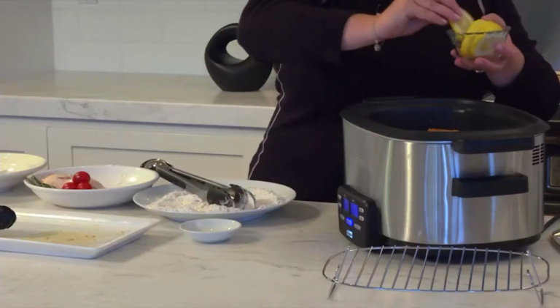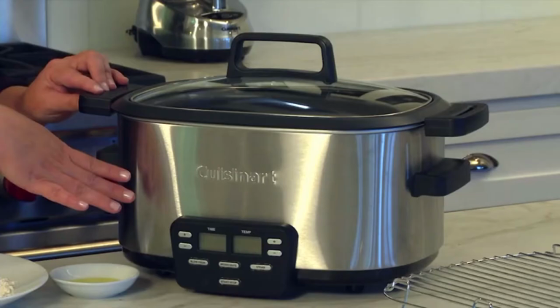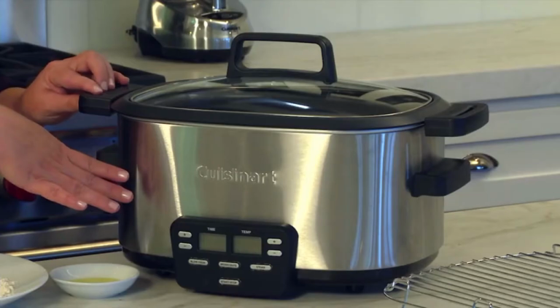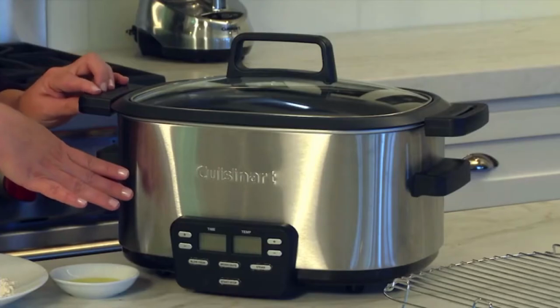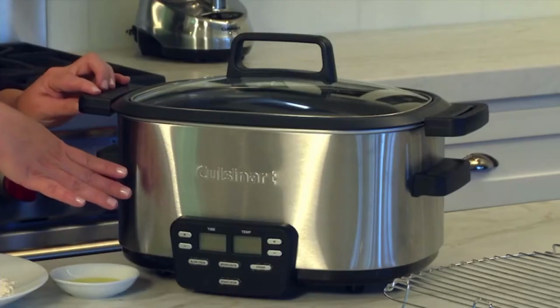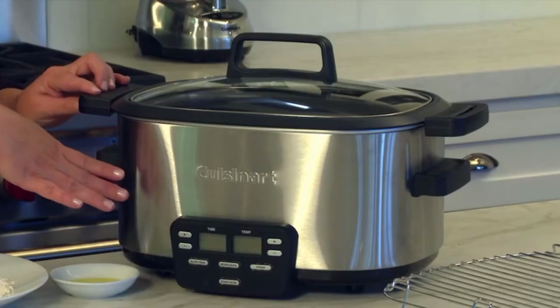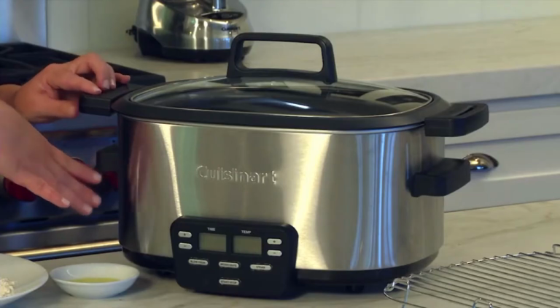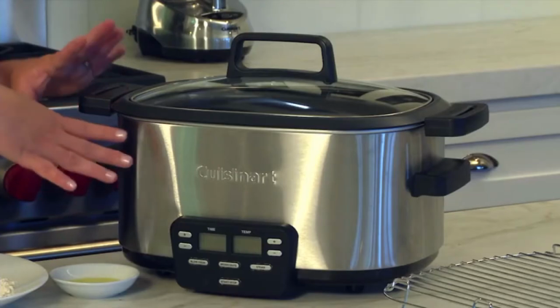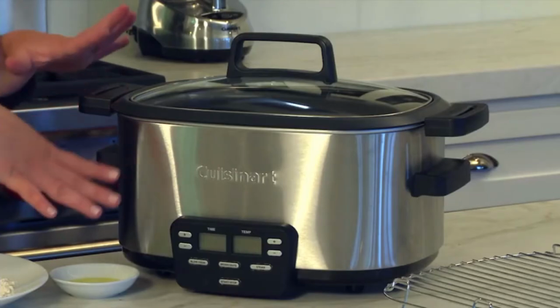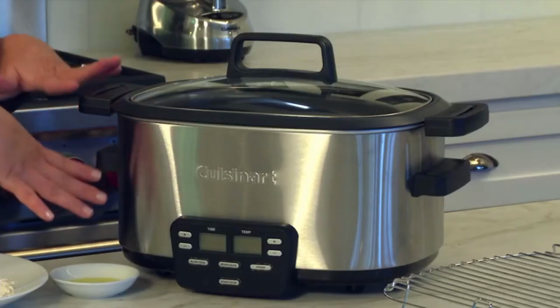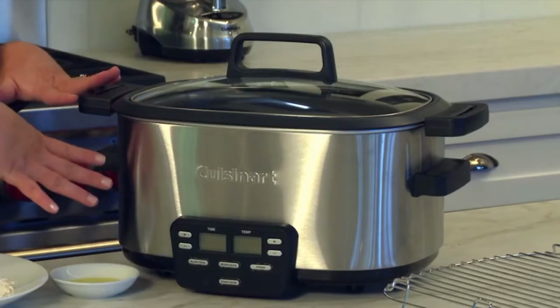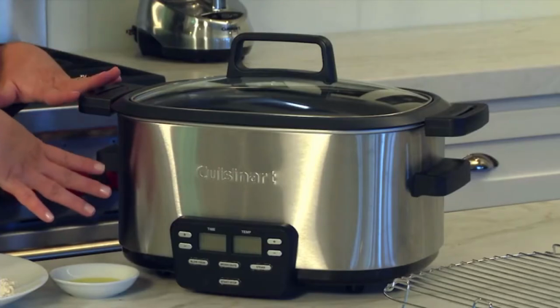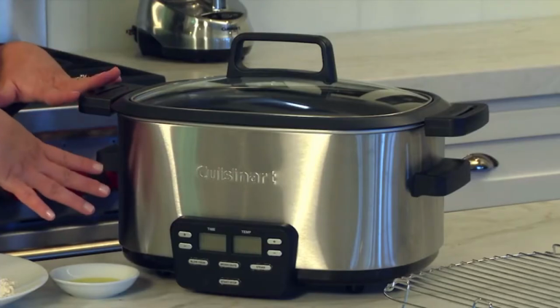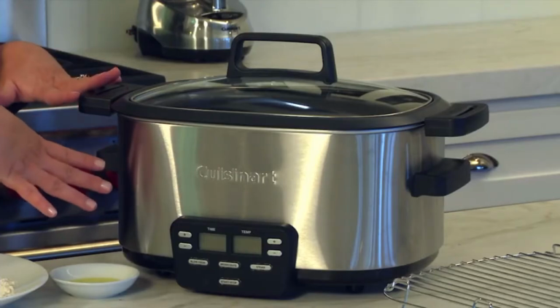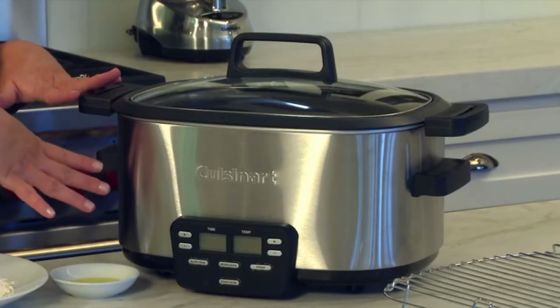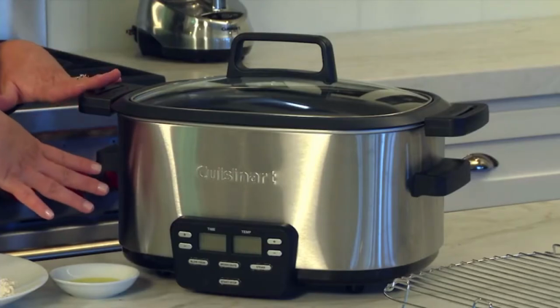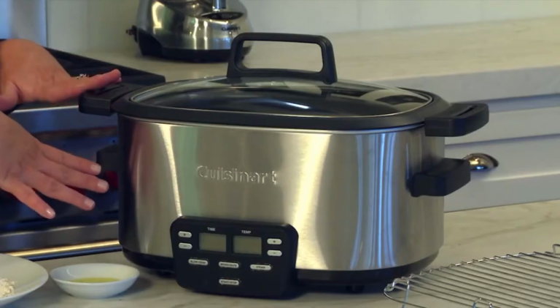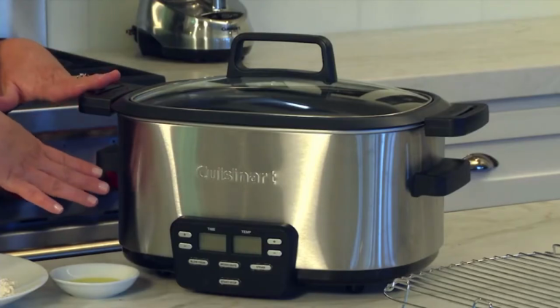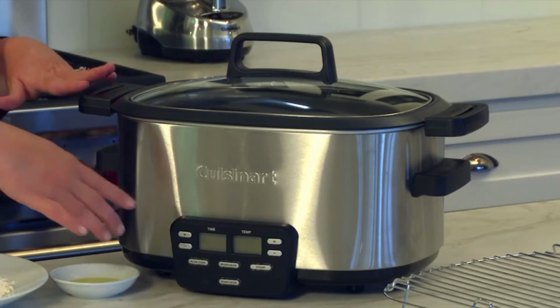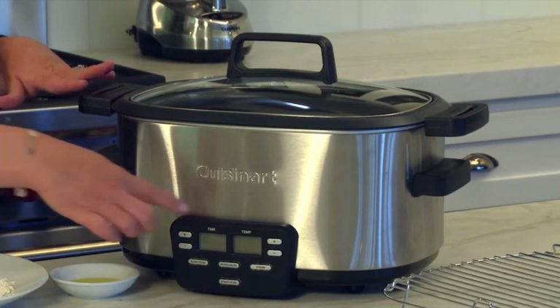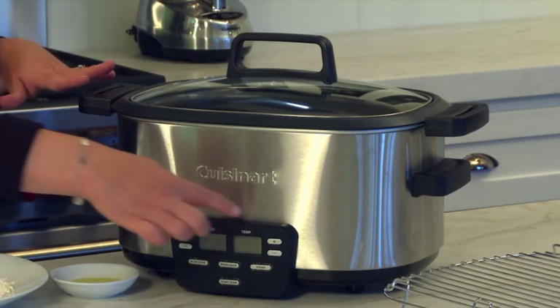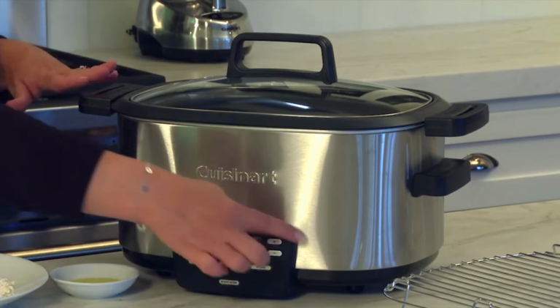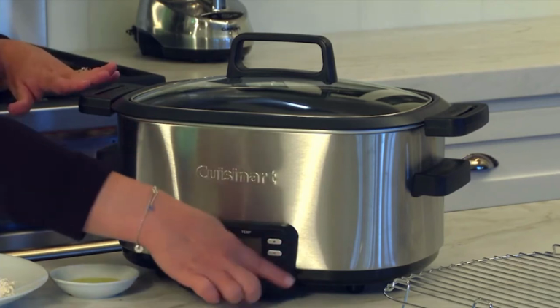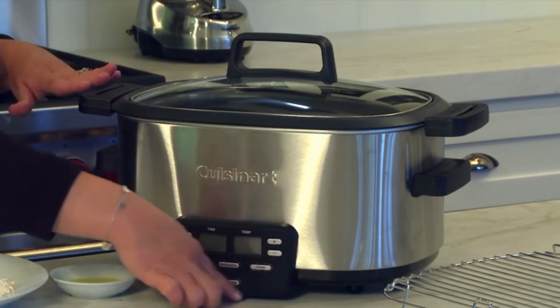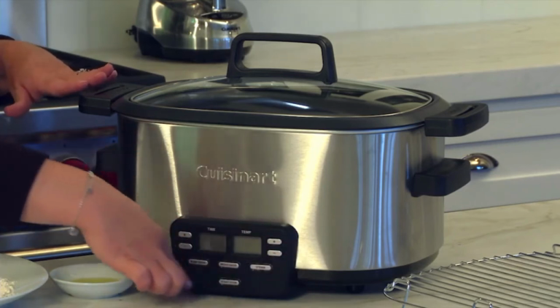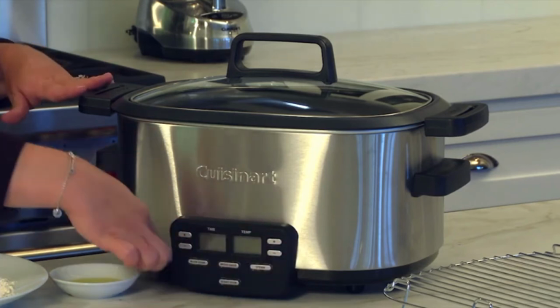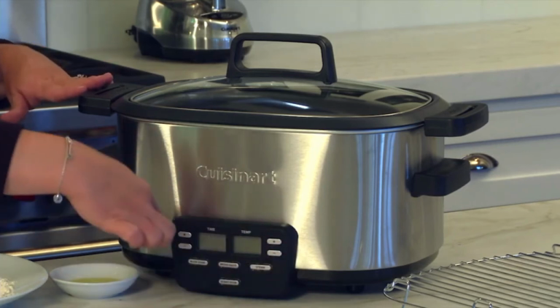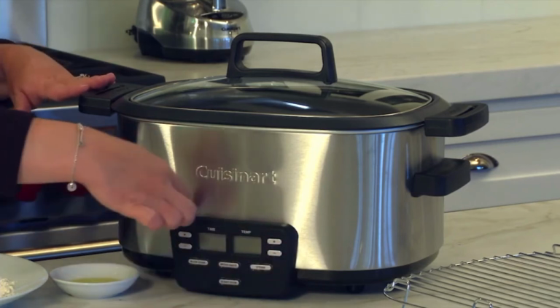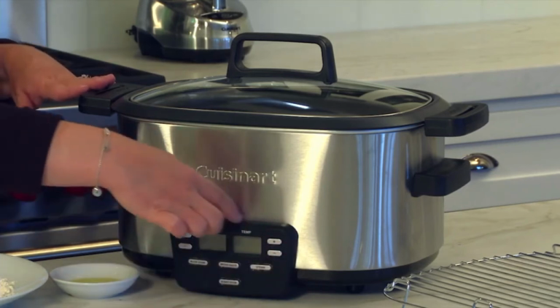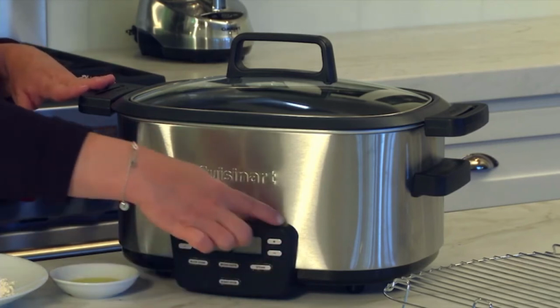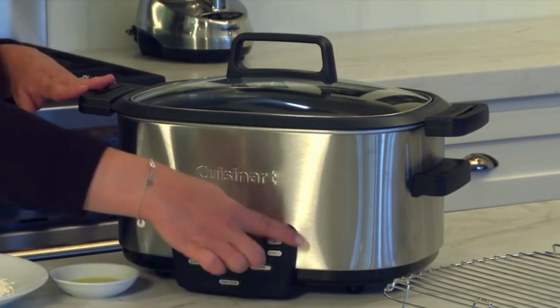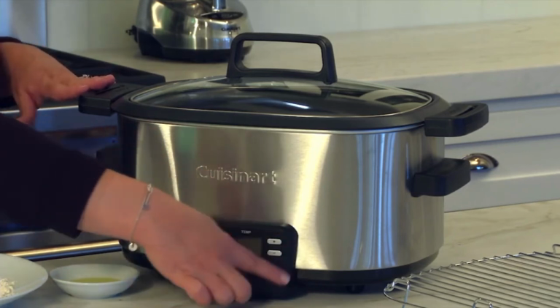On the negative side, the generous size of it can take up a lot of space on the kitchen counter or in your cabinet.